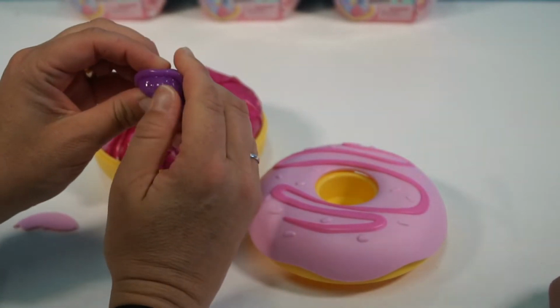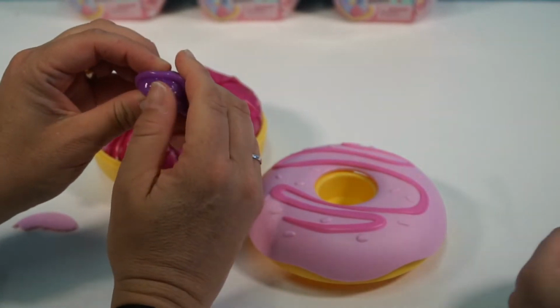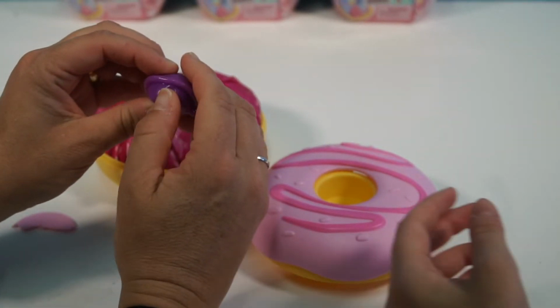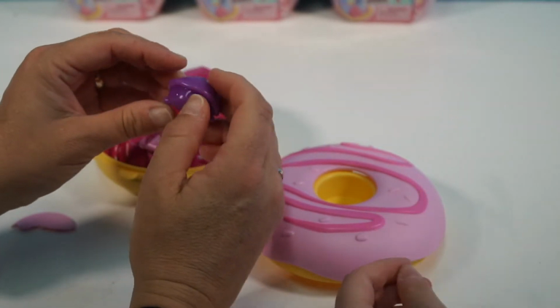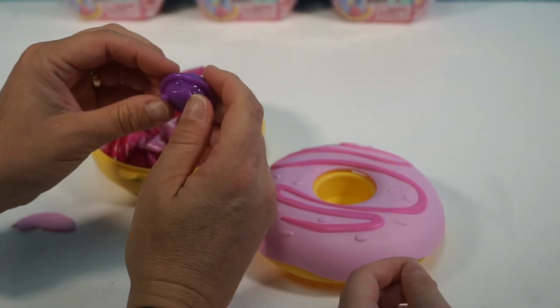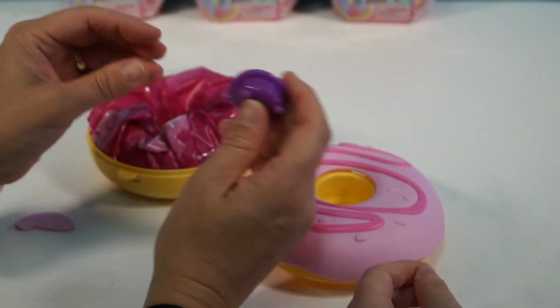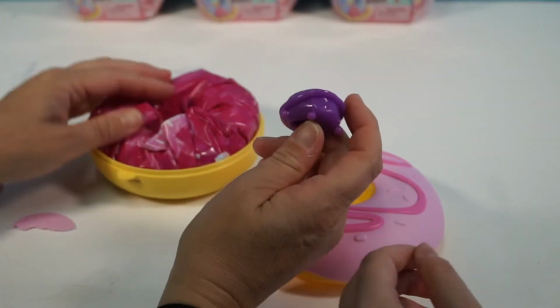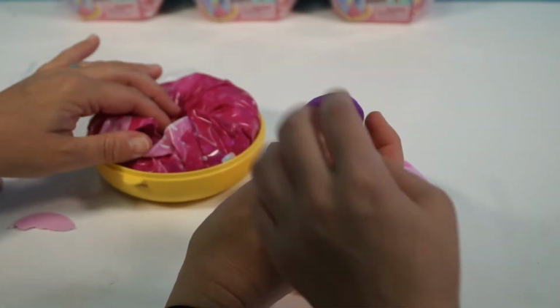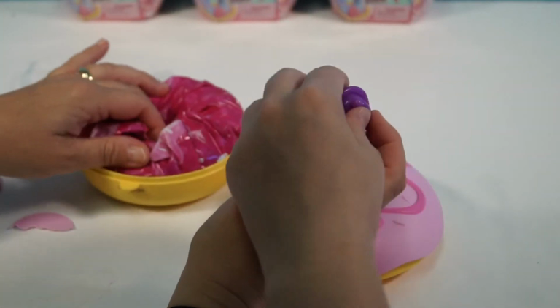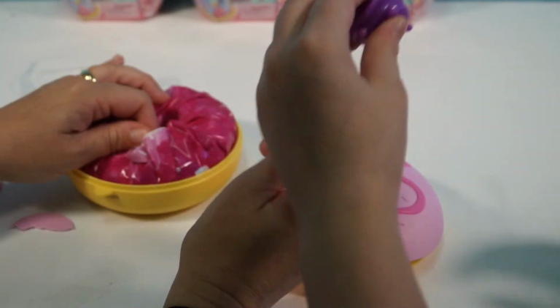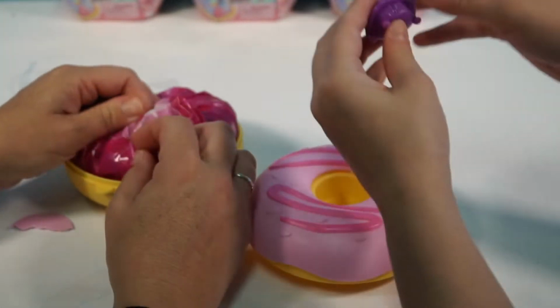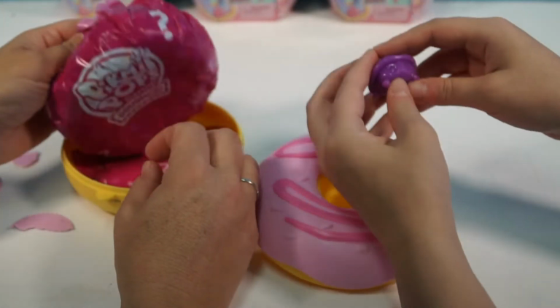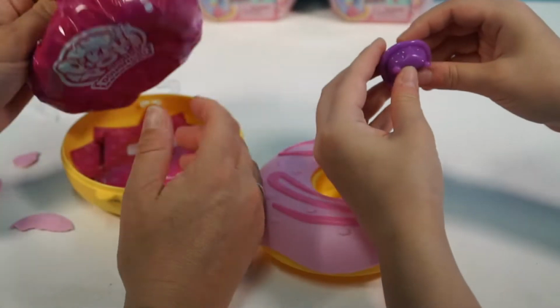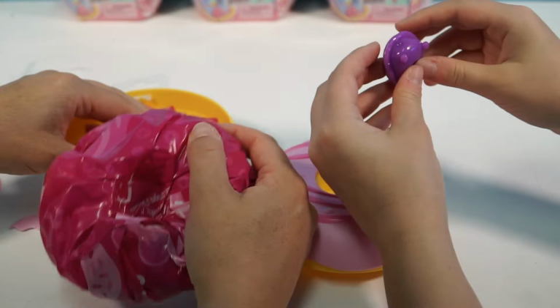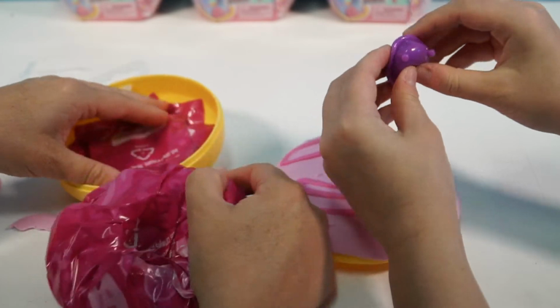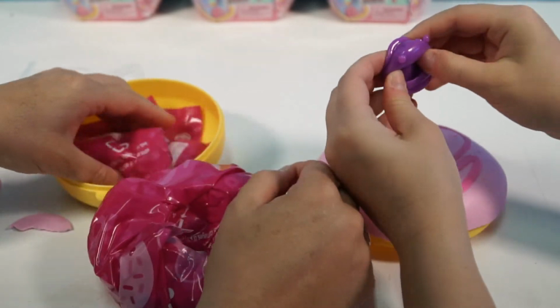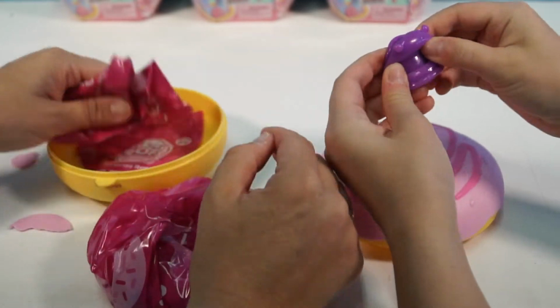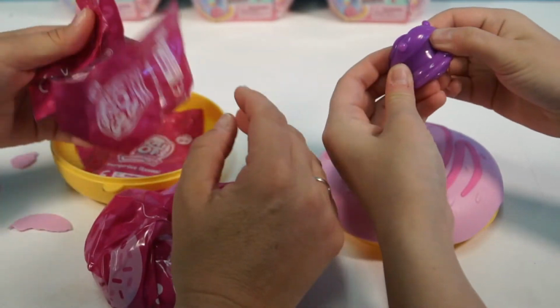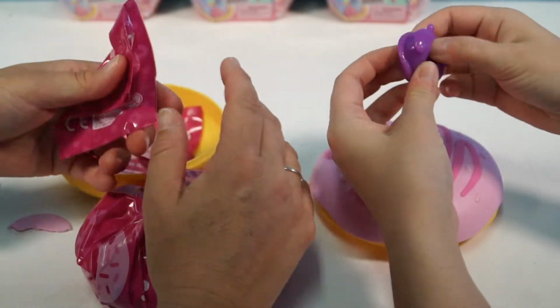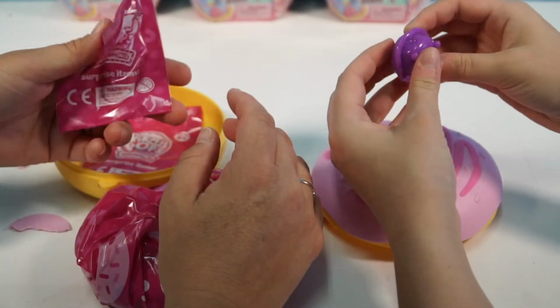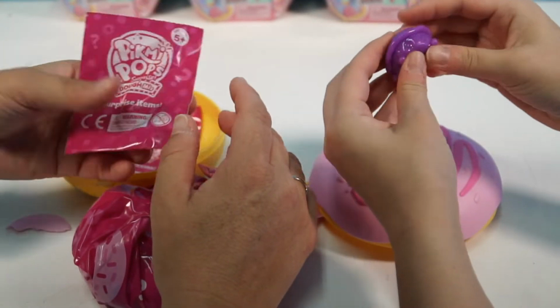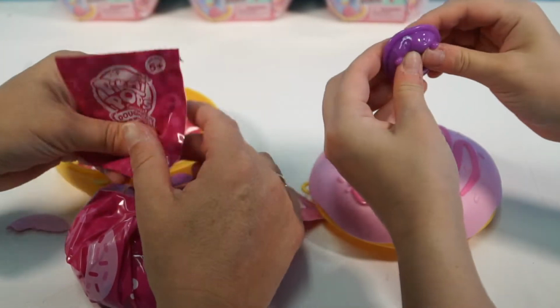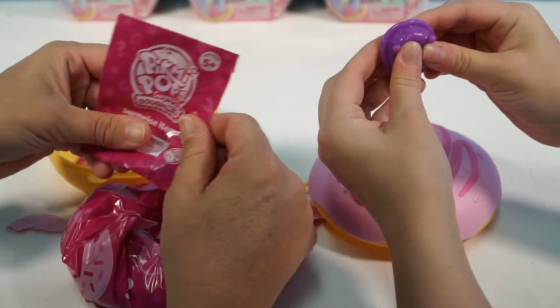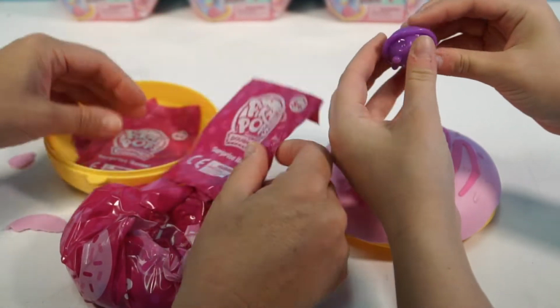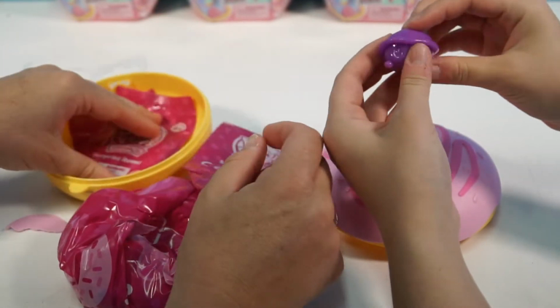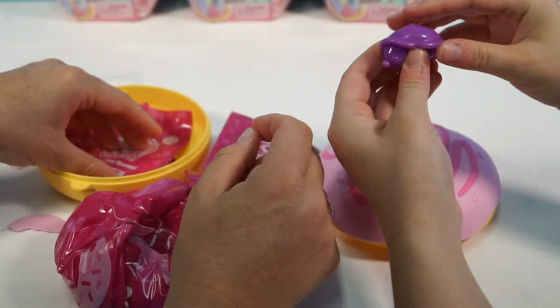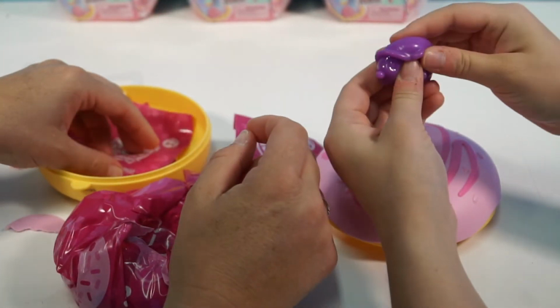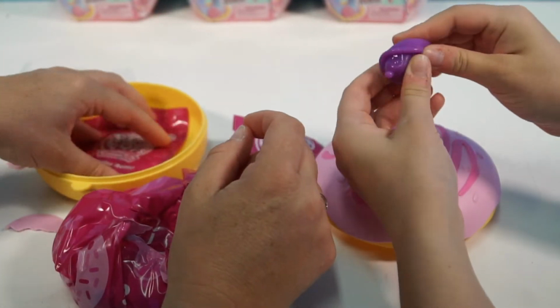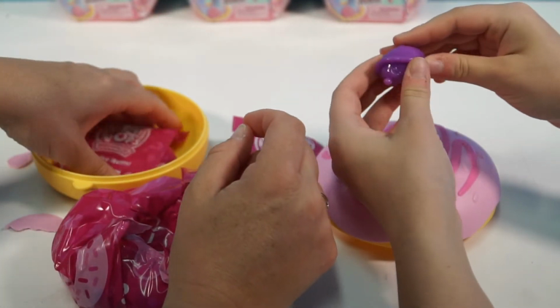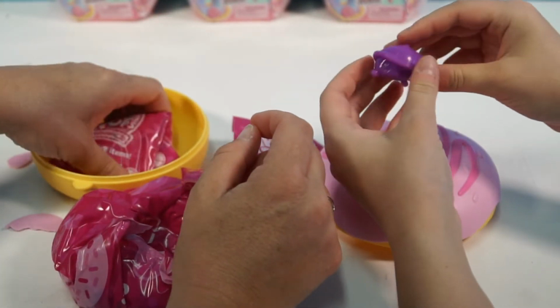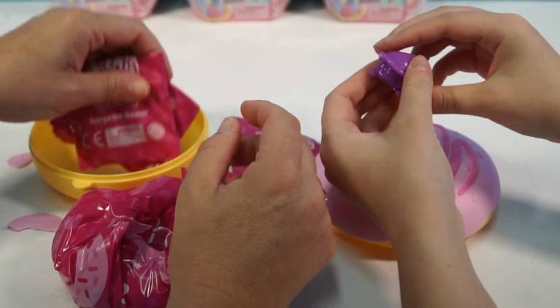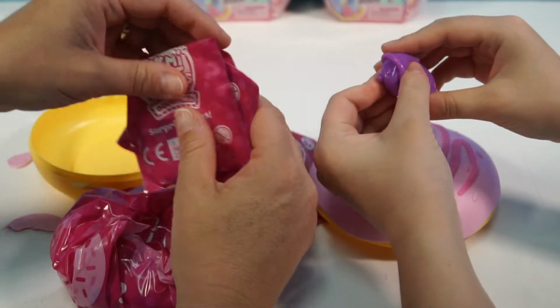Let's take a look. Can I see? Yeah. It's like a little jelly gel thing.